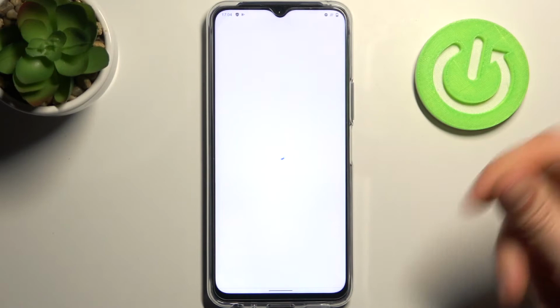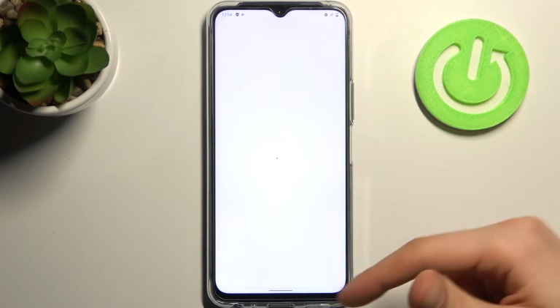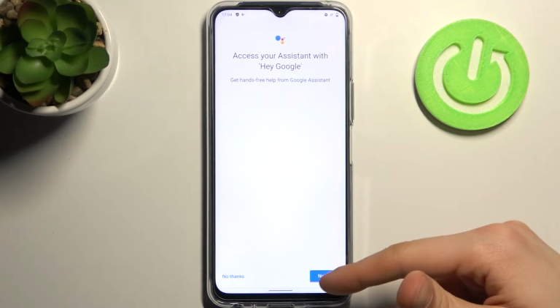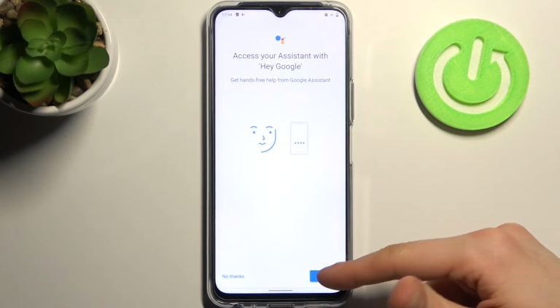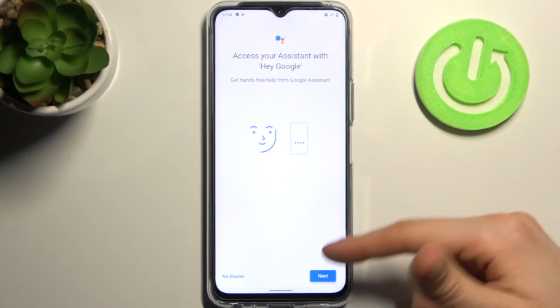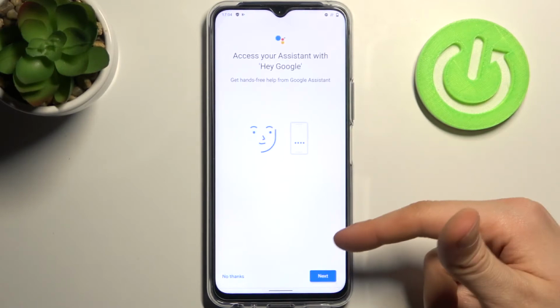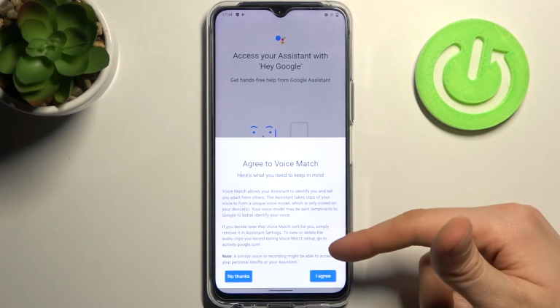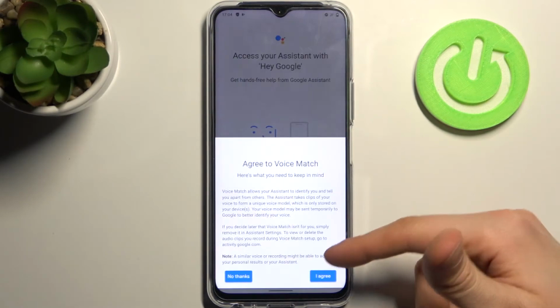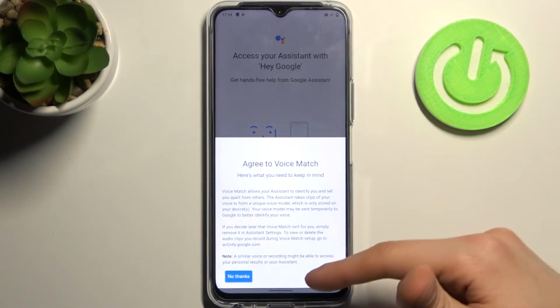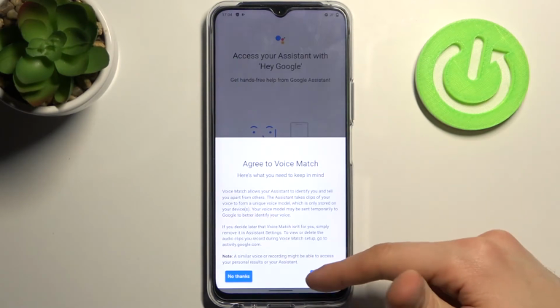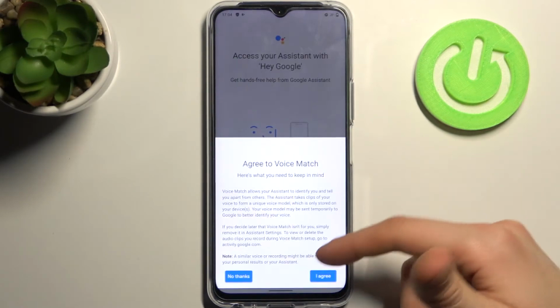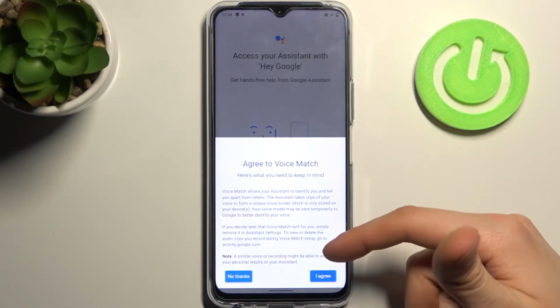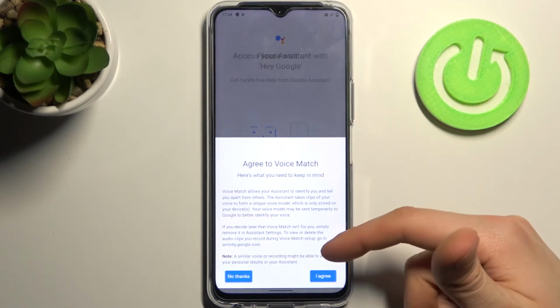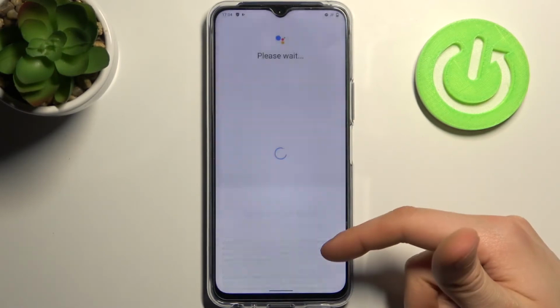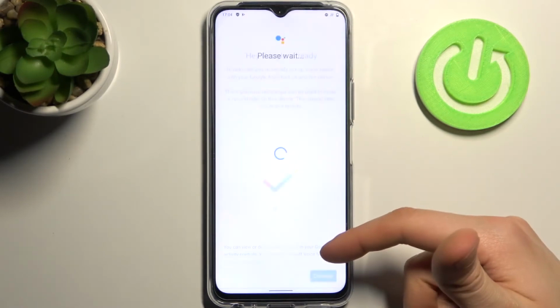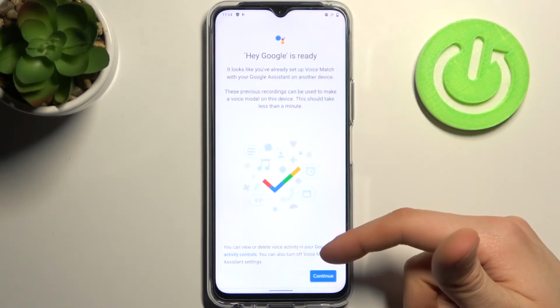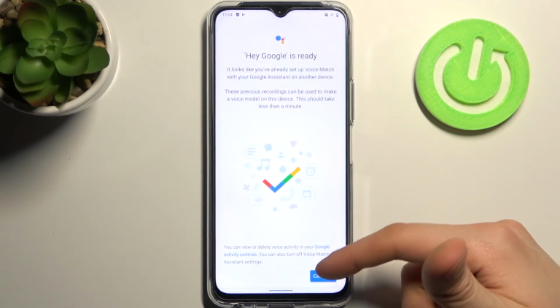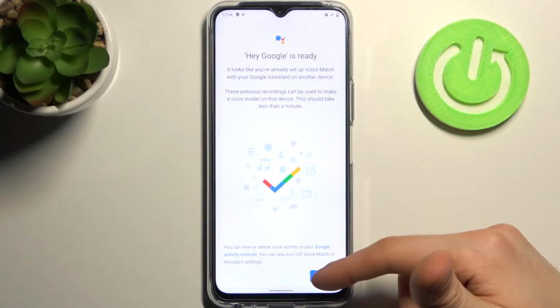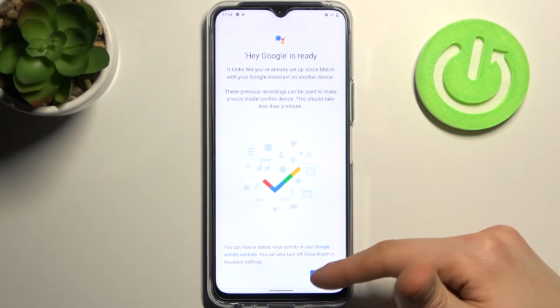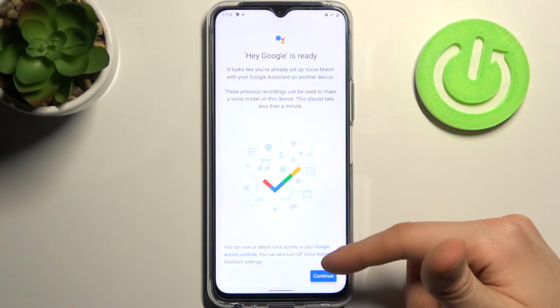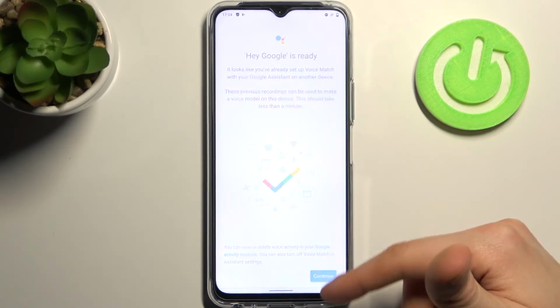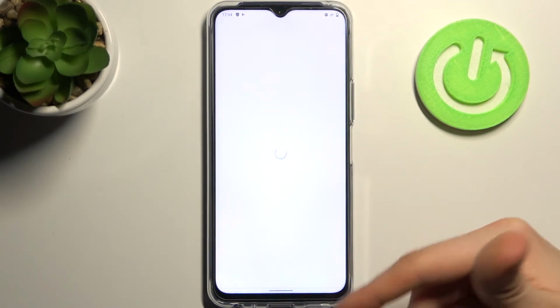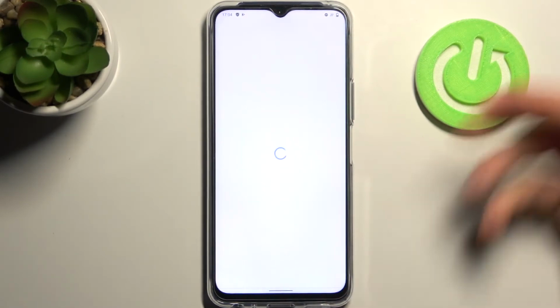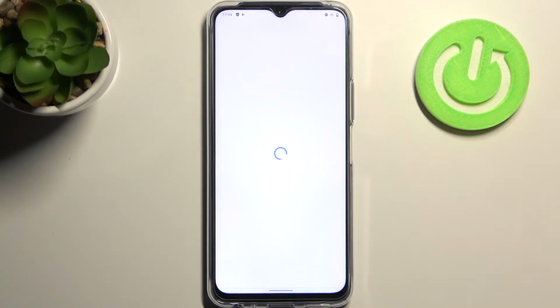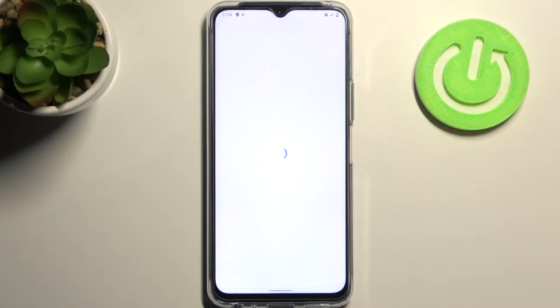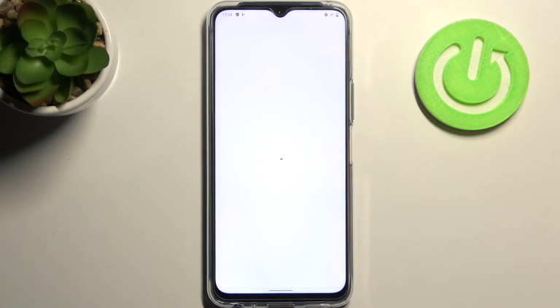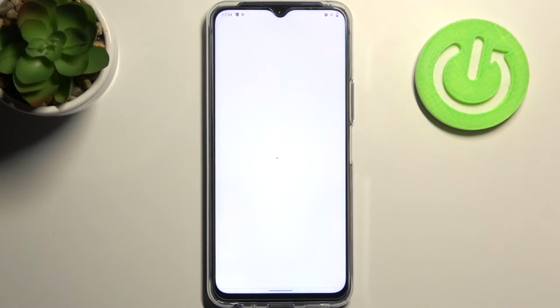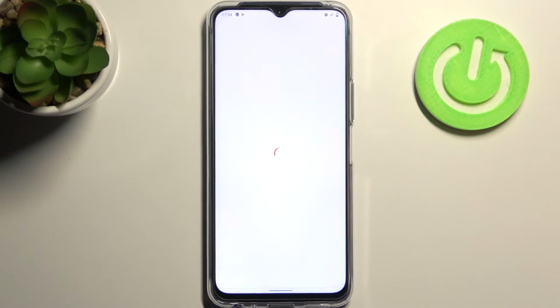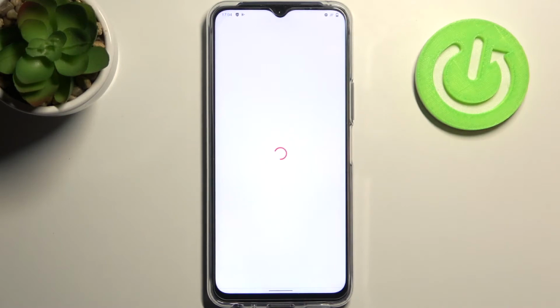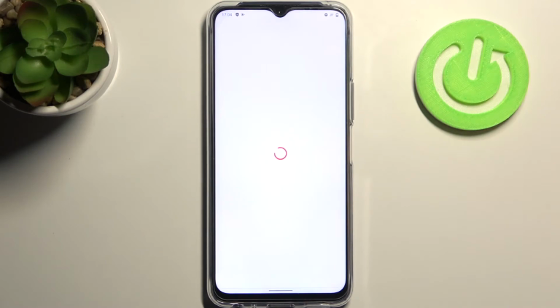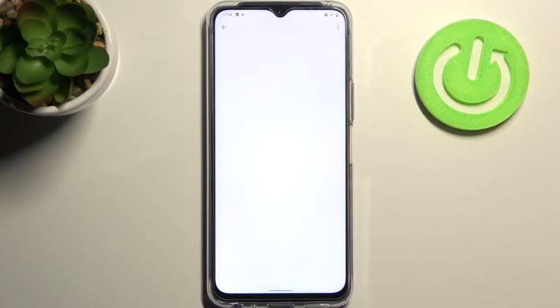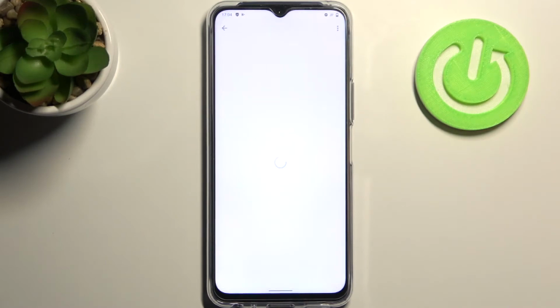Then you have to tap Next, Agree, Continue and it will be enabled.